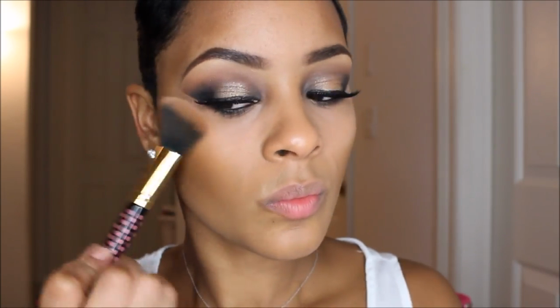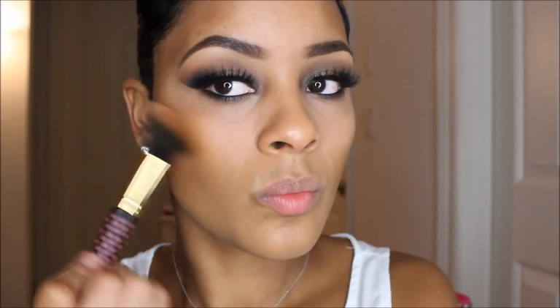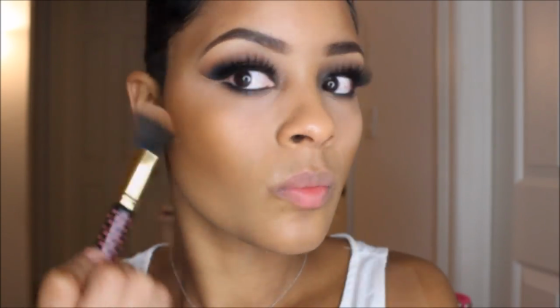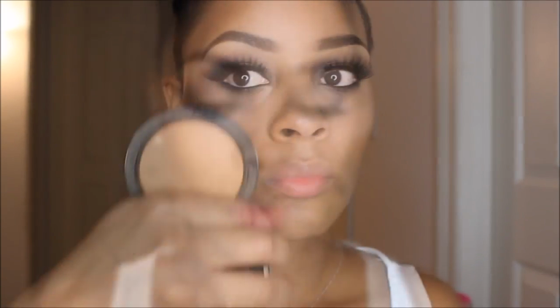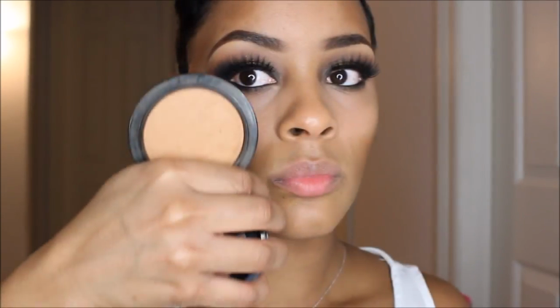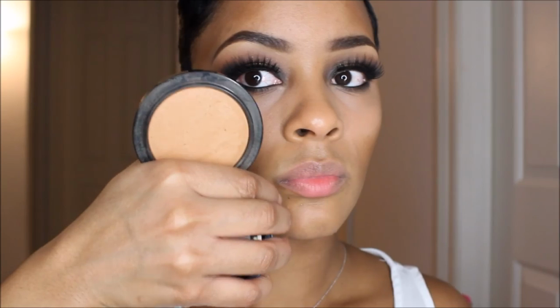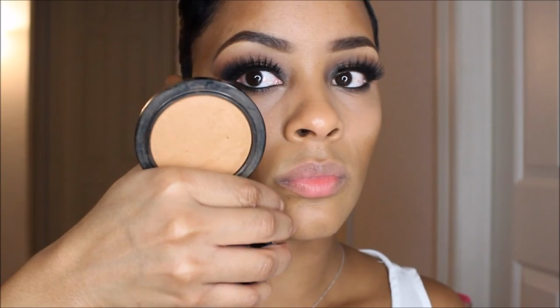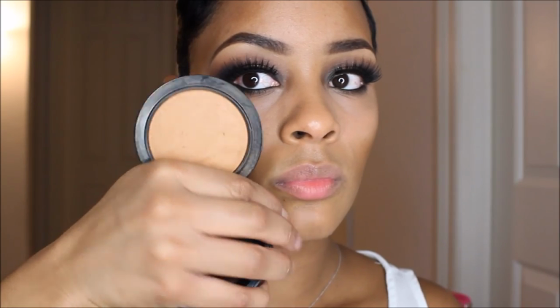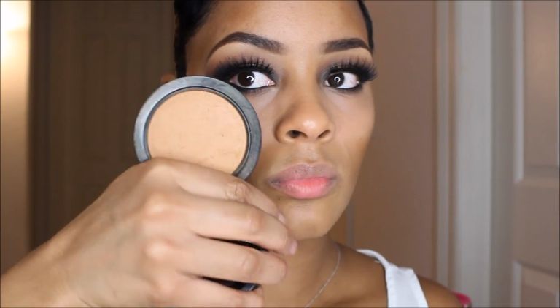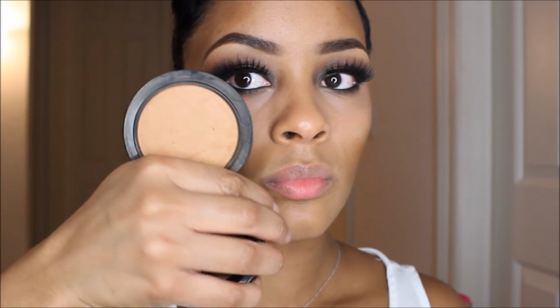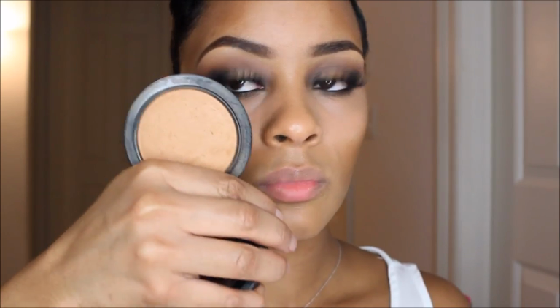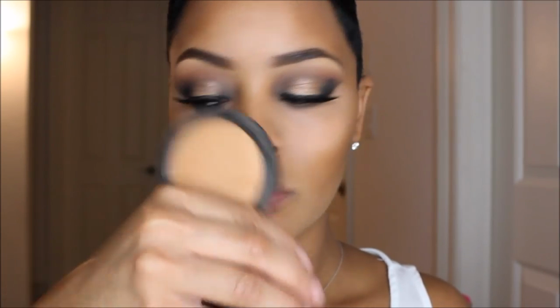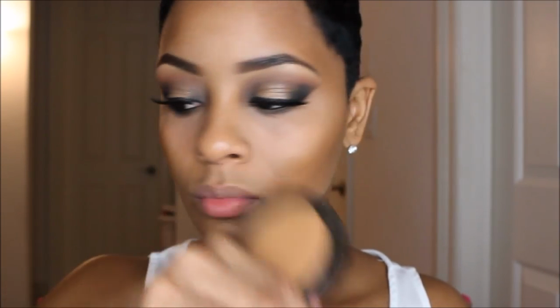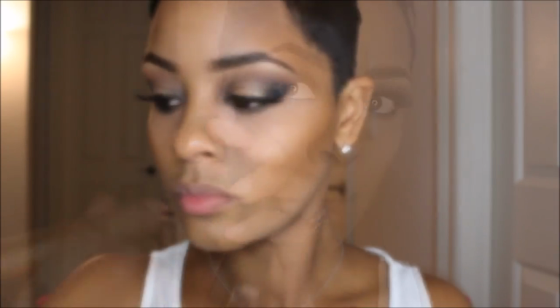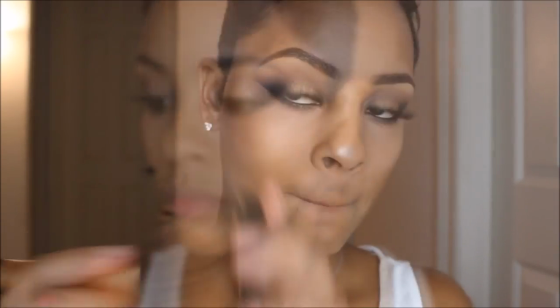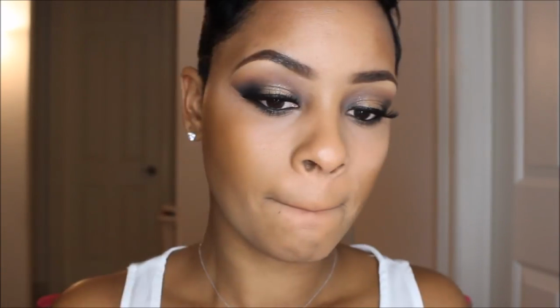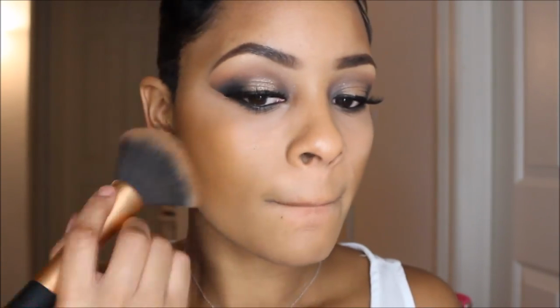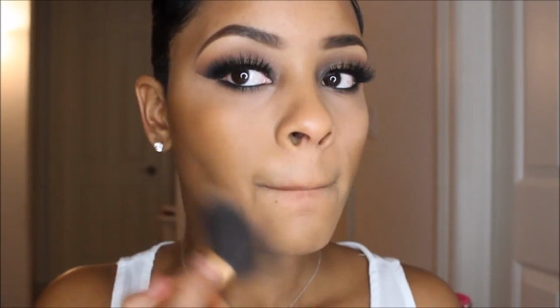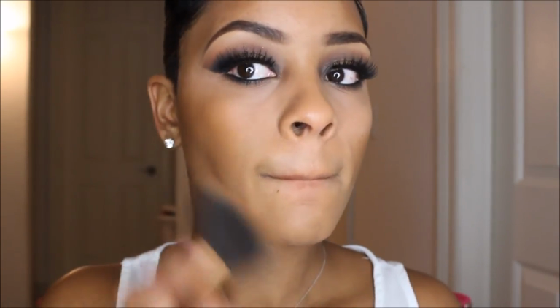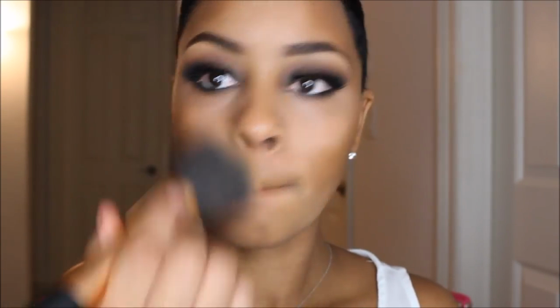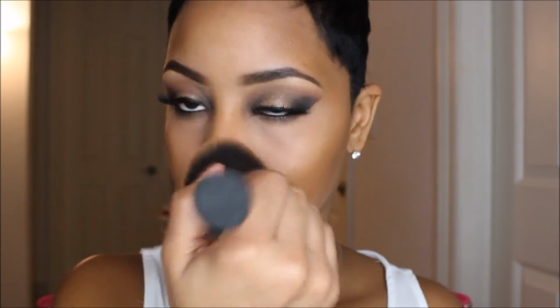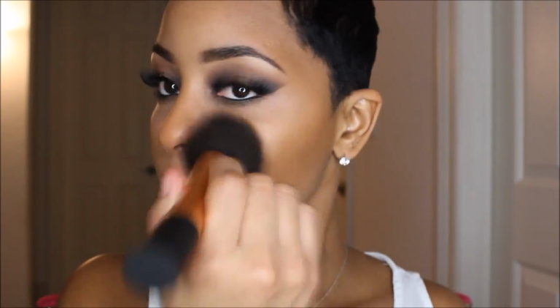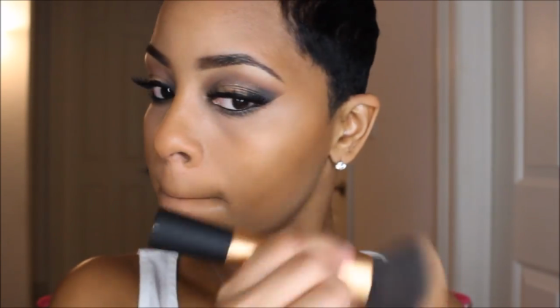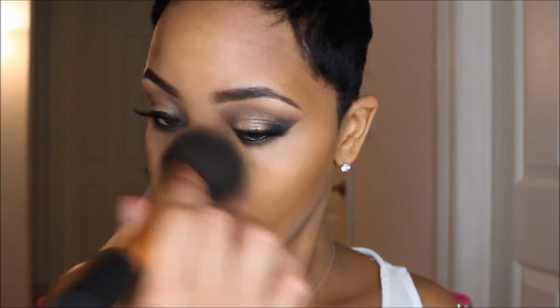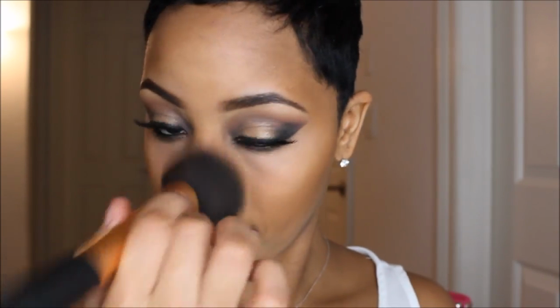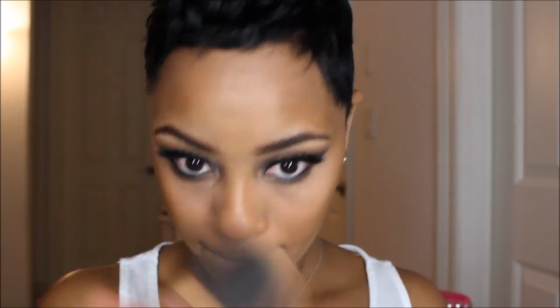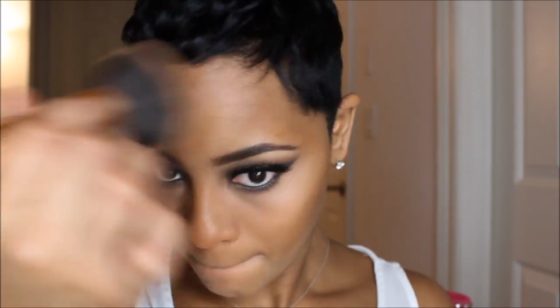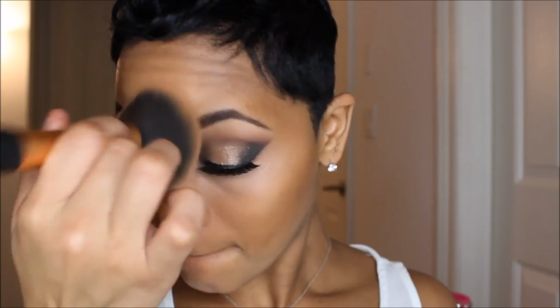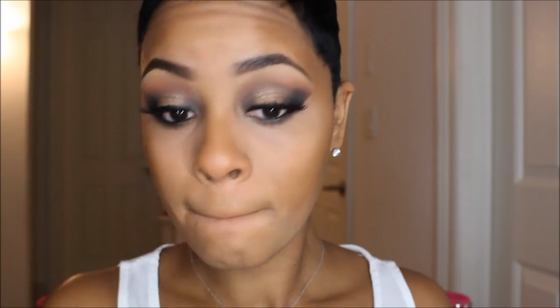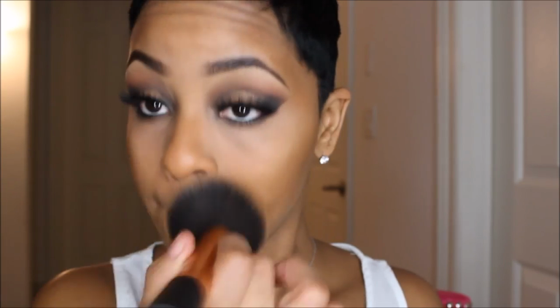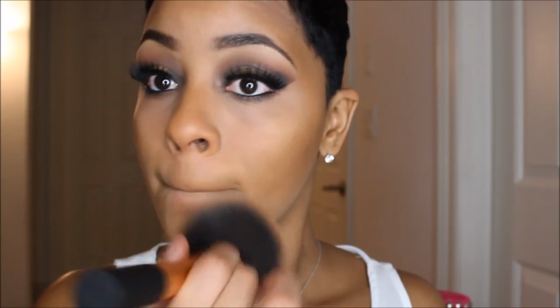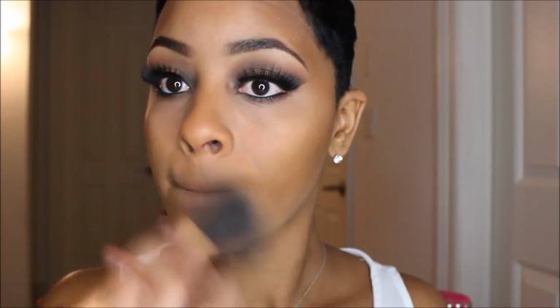Using my MAC Mineralized Skin Finish powder in Dark, I'm just going to blend everything together and make it very nice and neat.